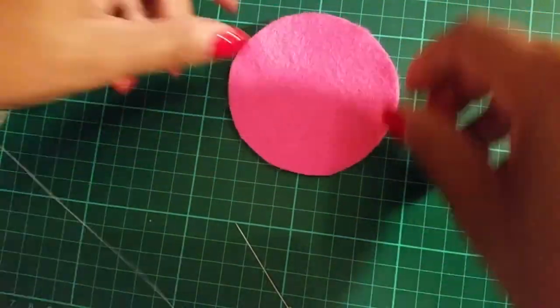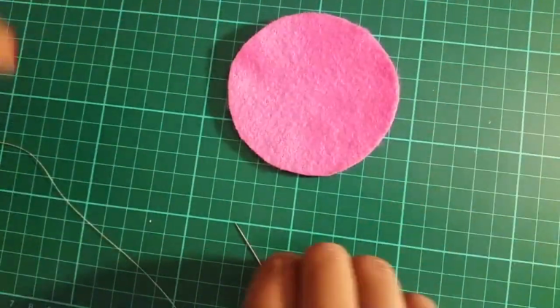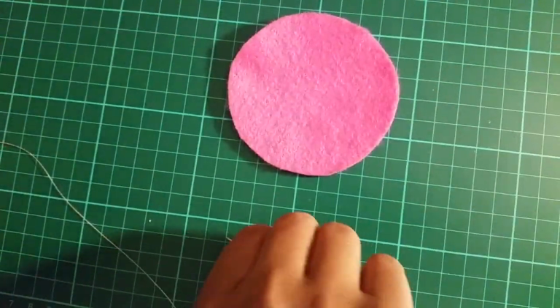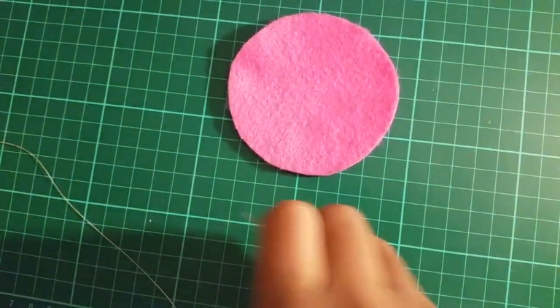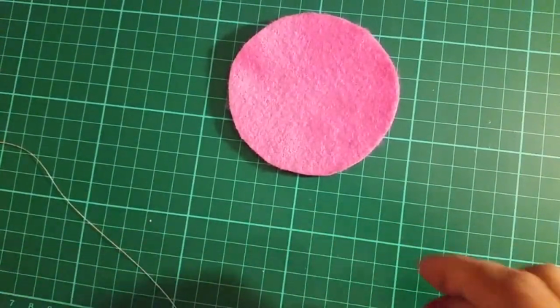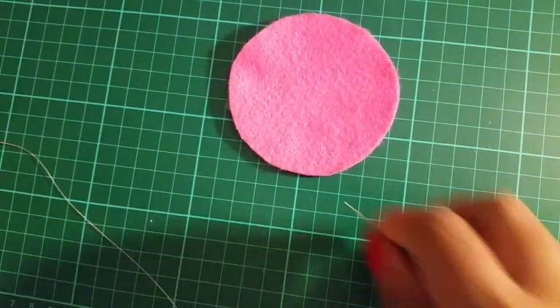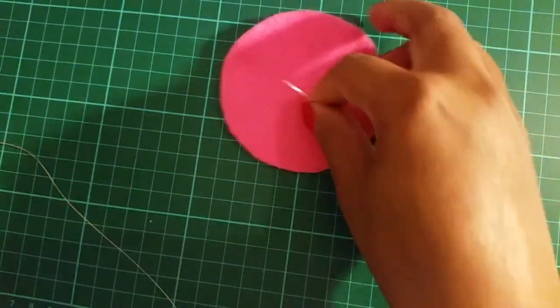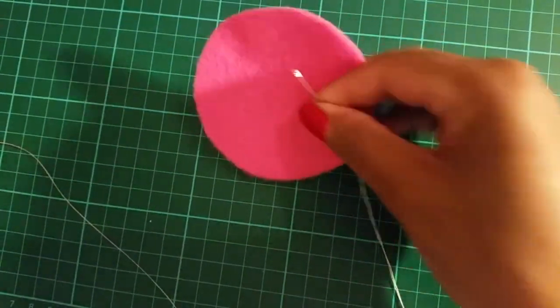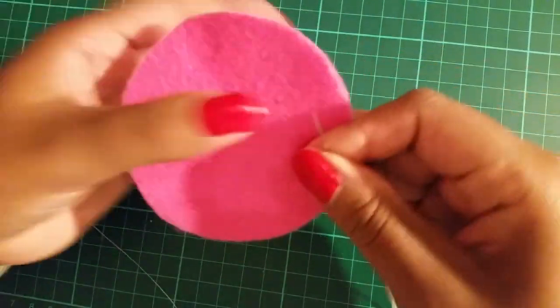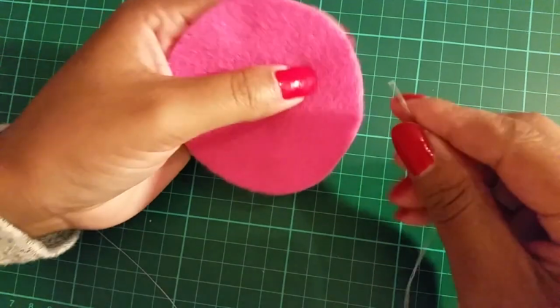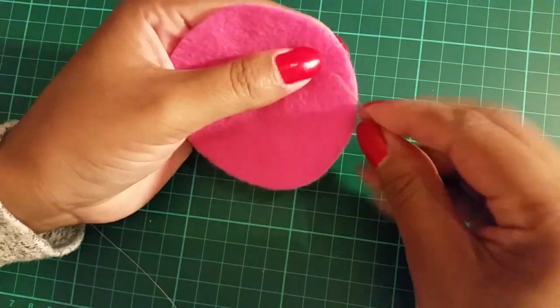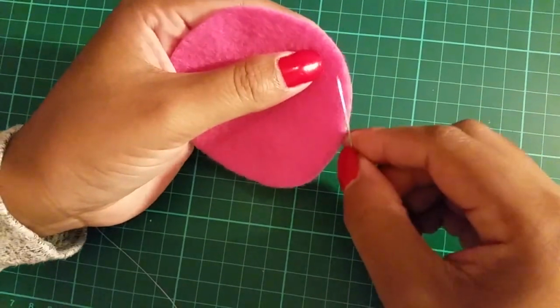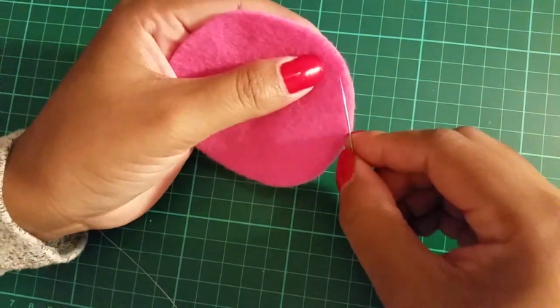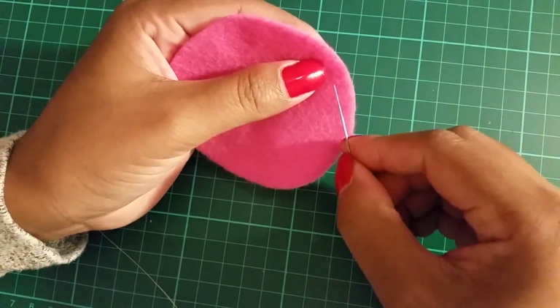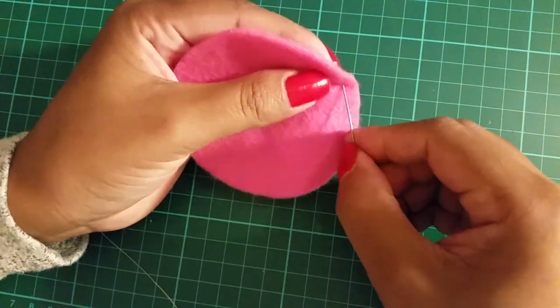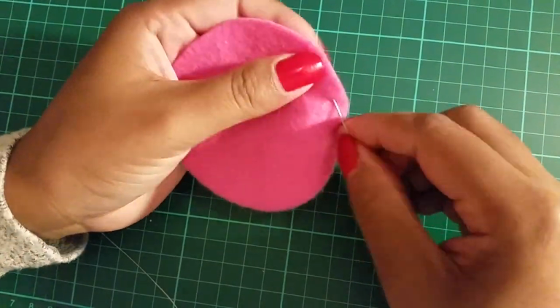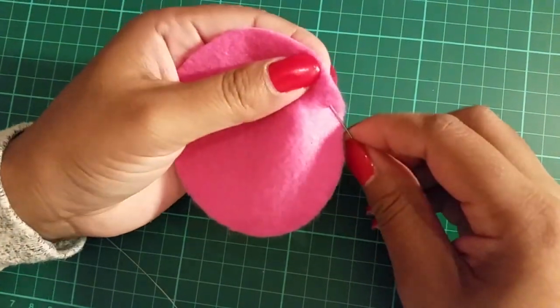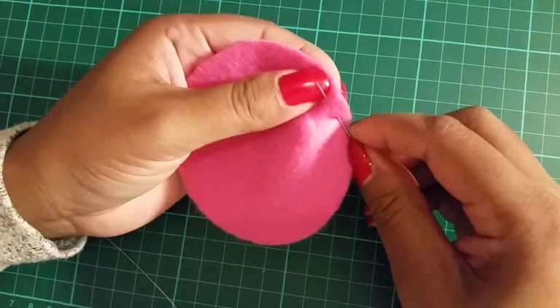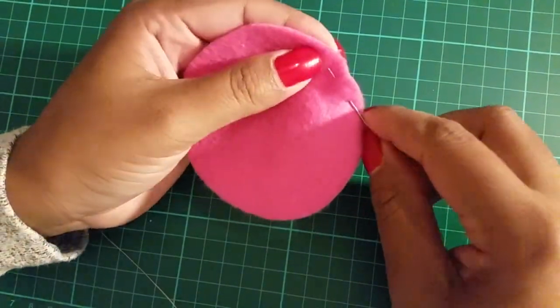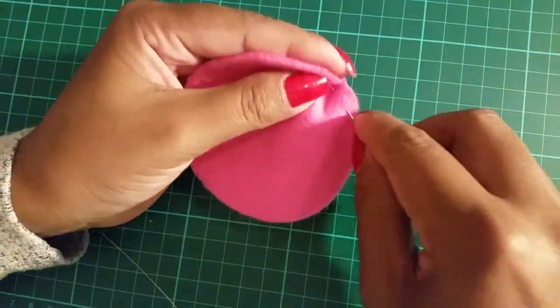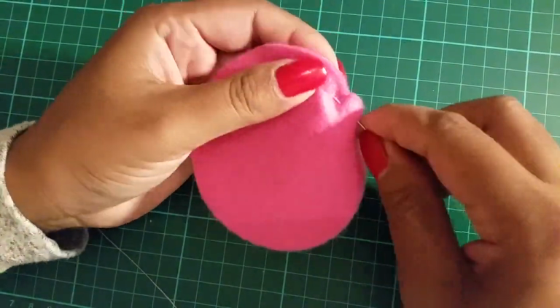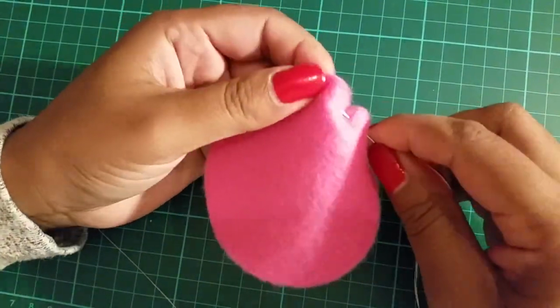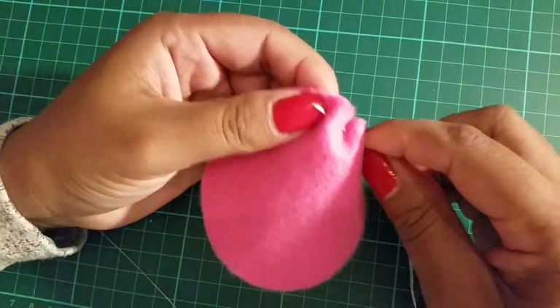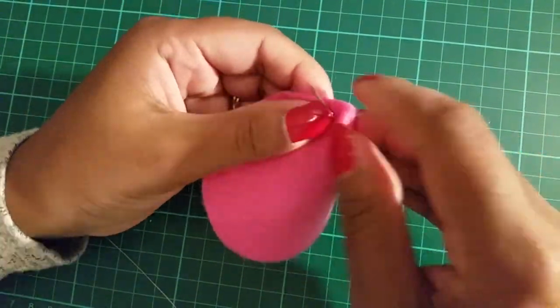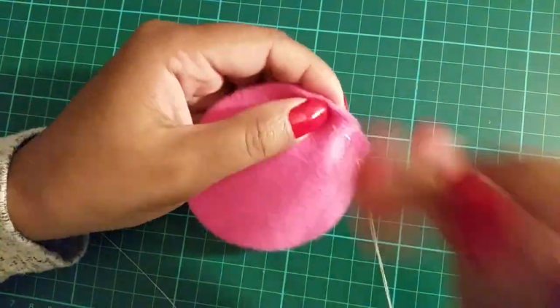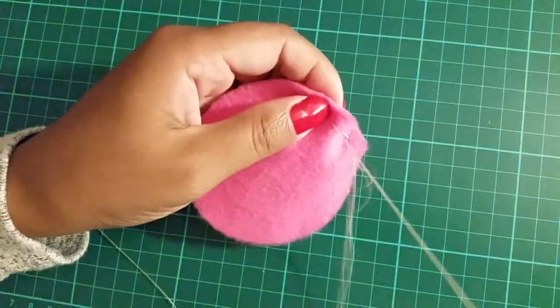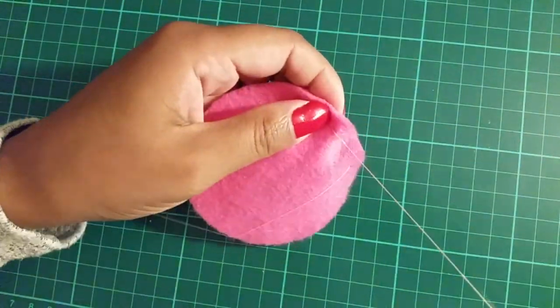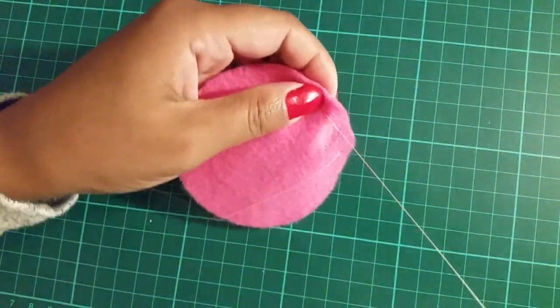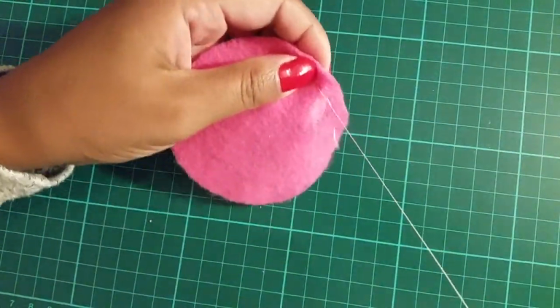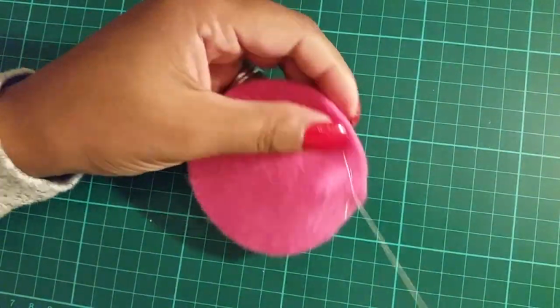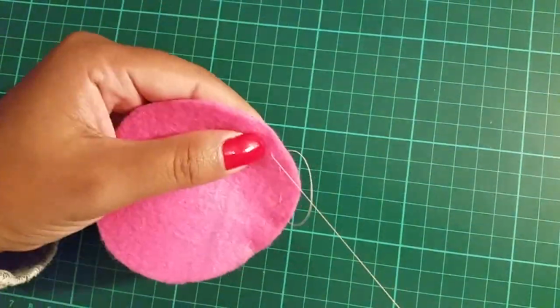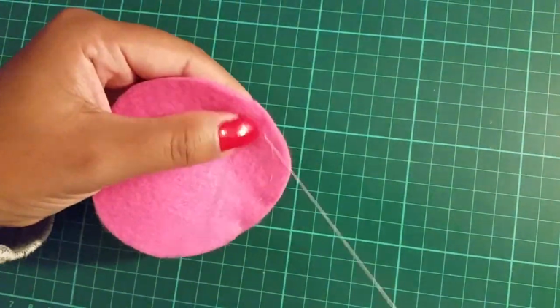With one large circle, tack around the edge and when you get to the end pull the string to draw the material together.